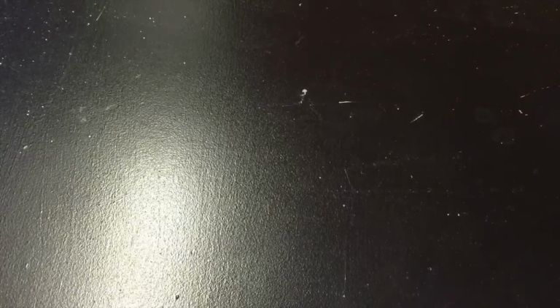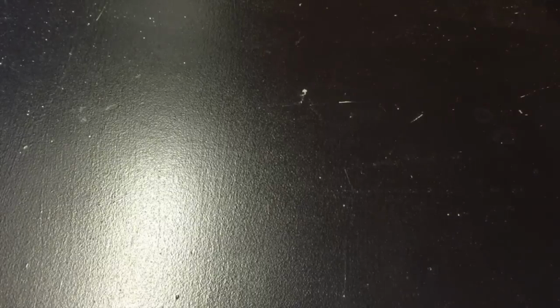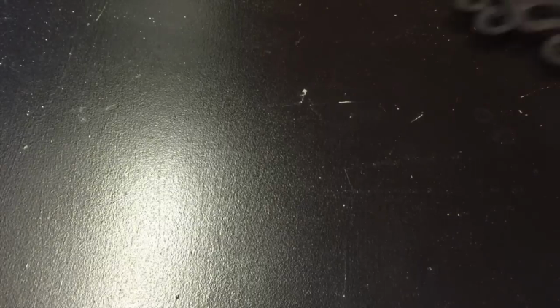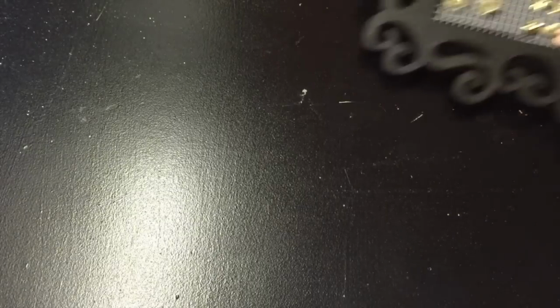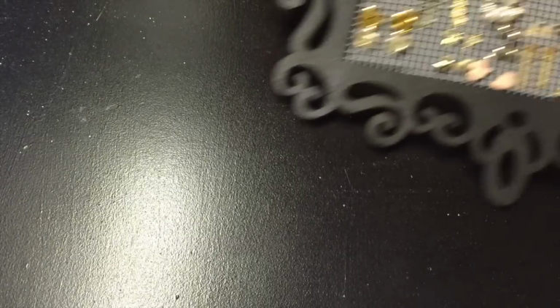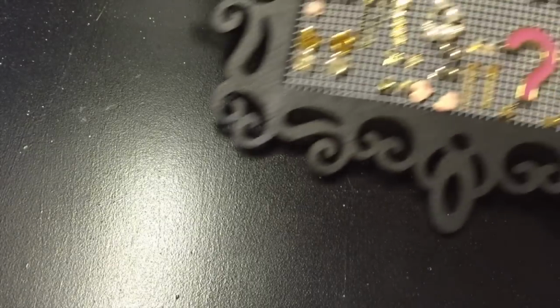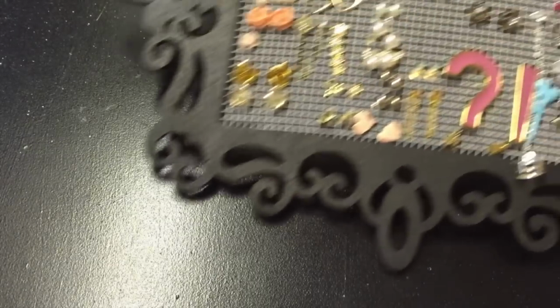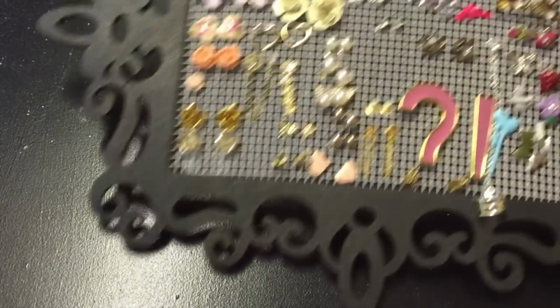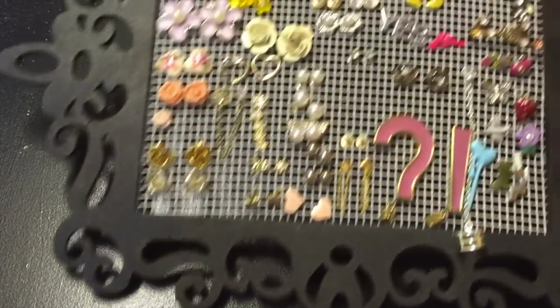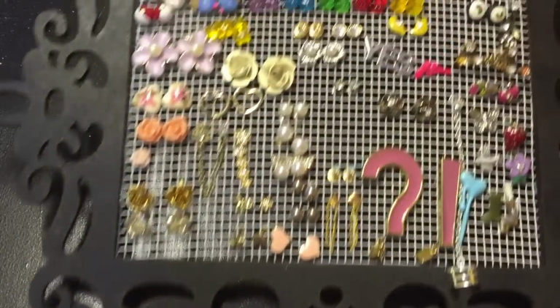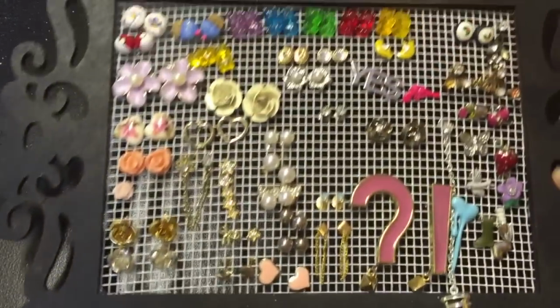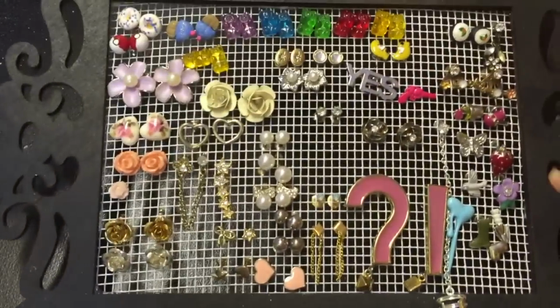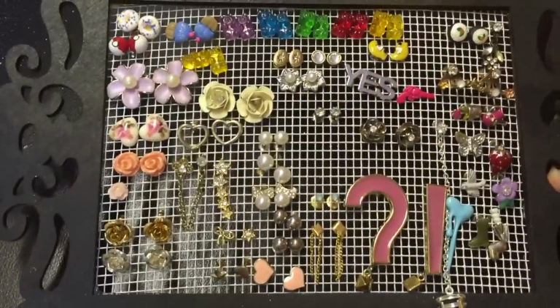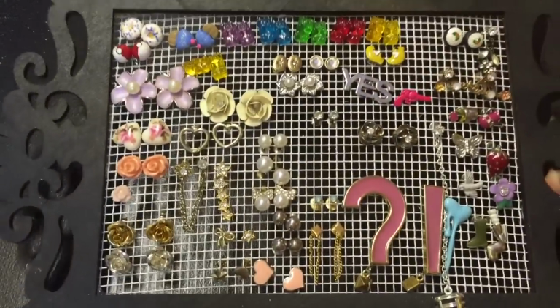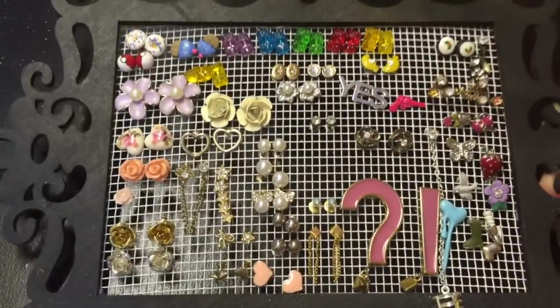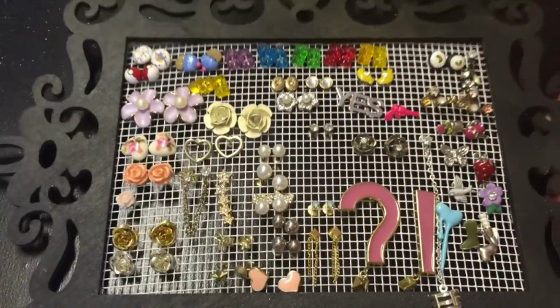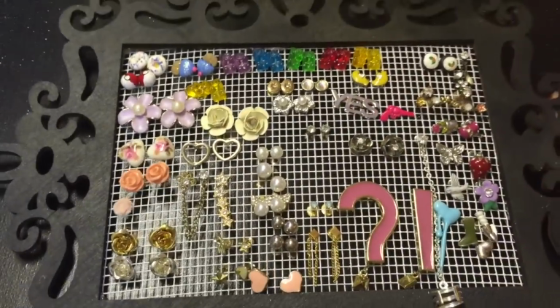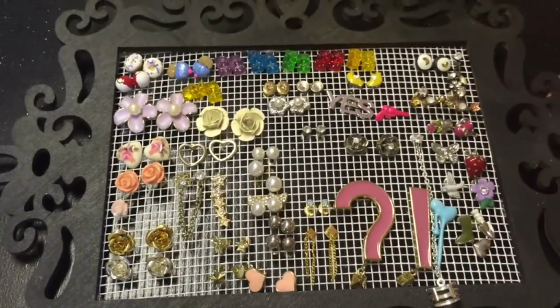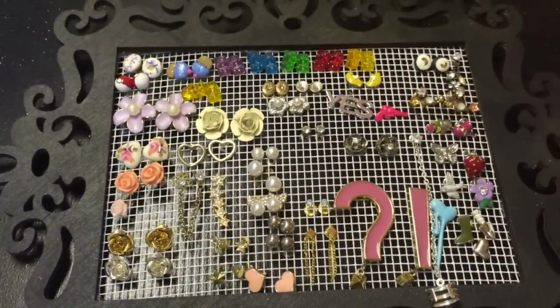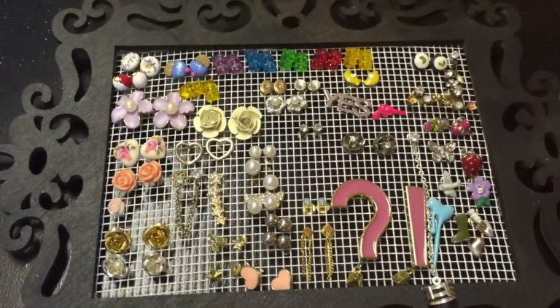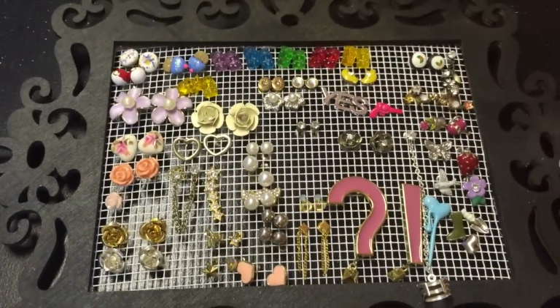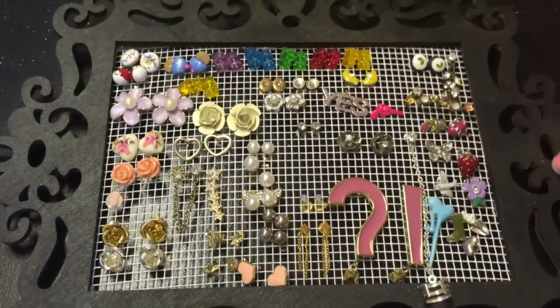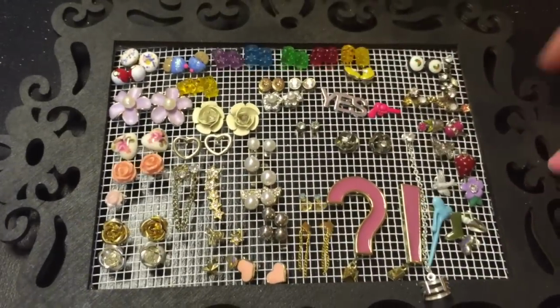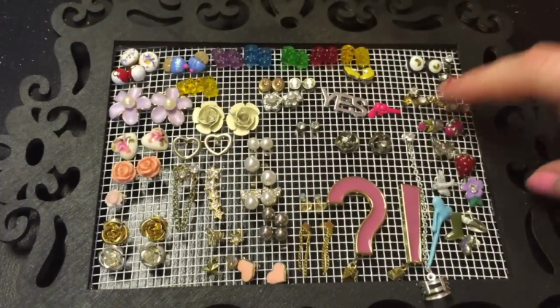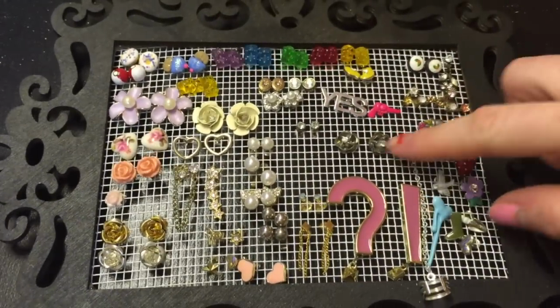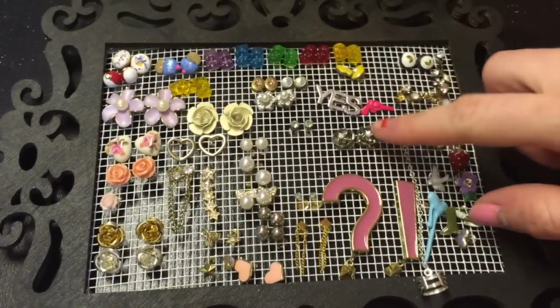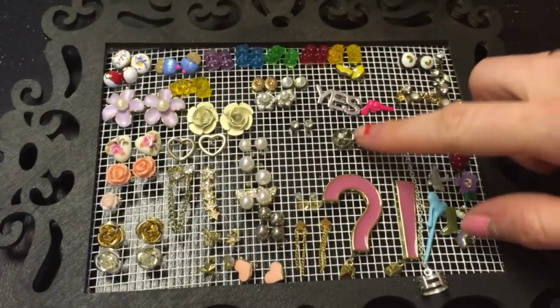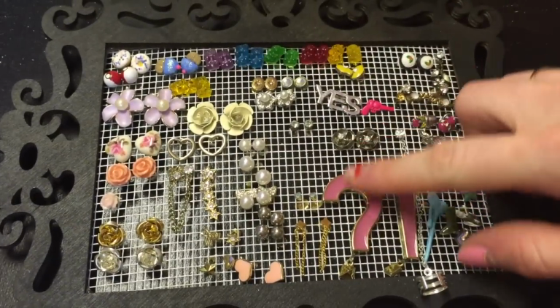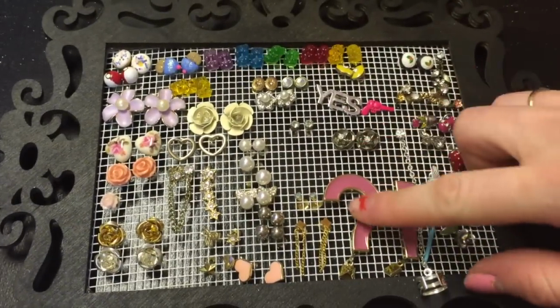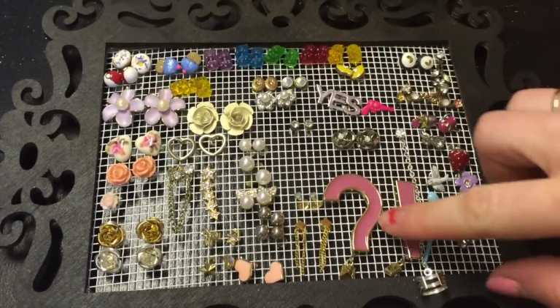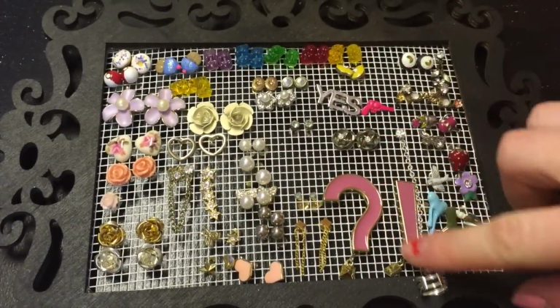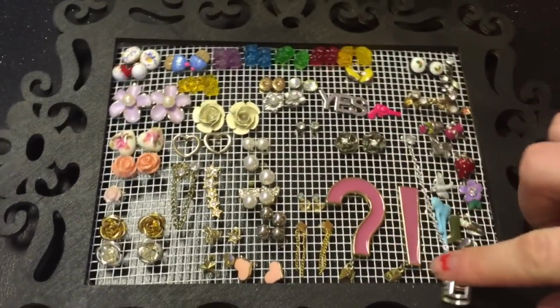Are you ready for one of the coolest, simplest DIY projects ever? Earring holder.